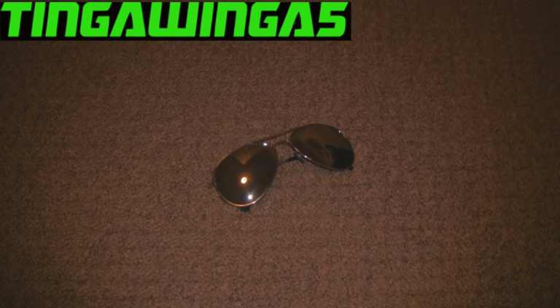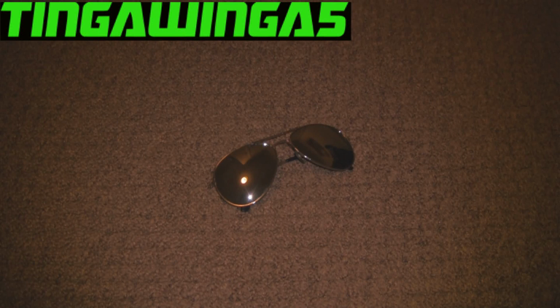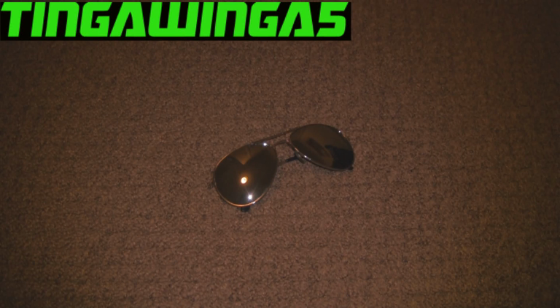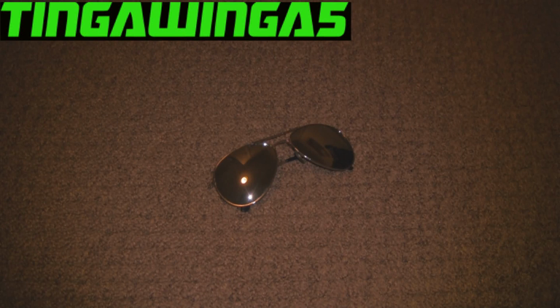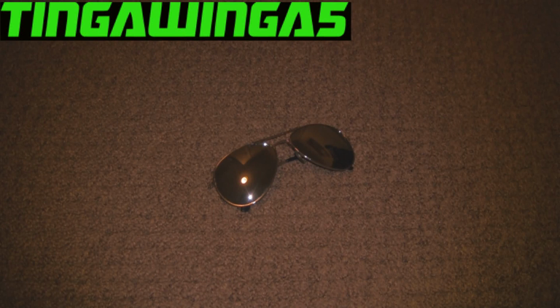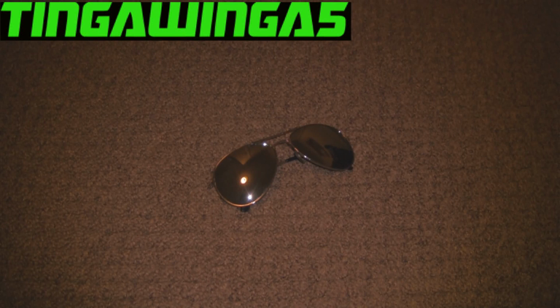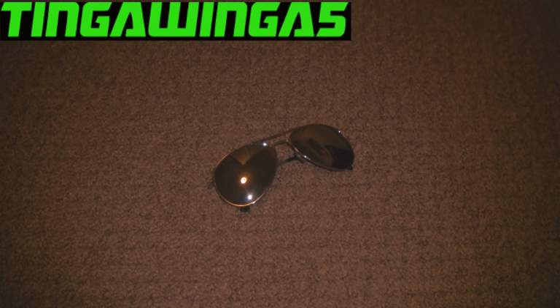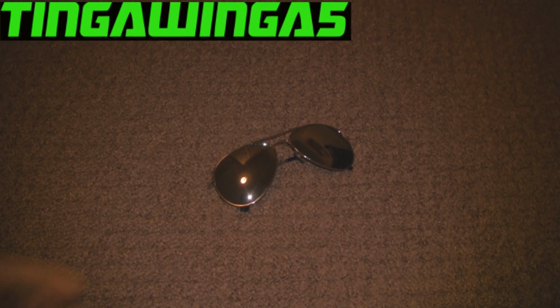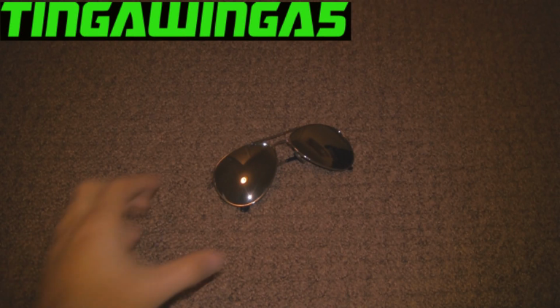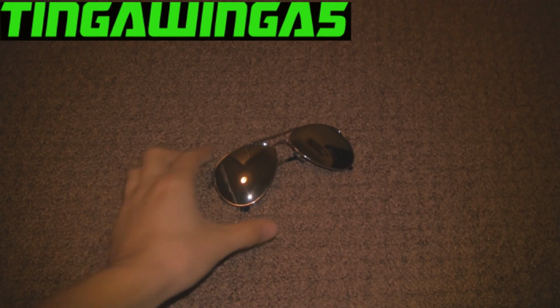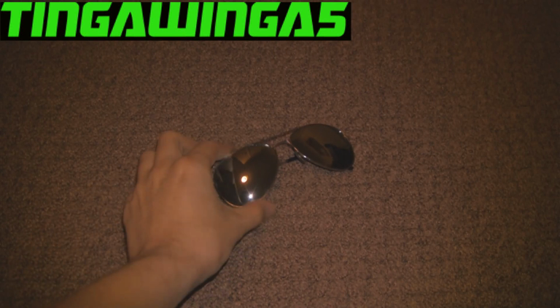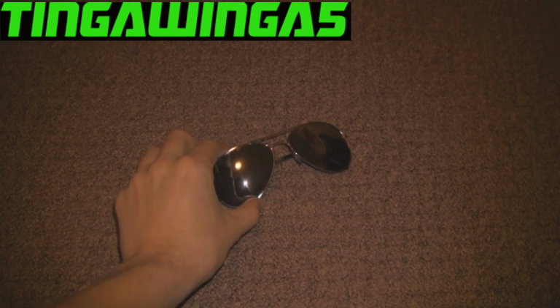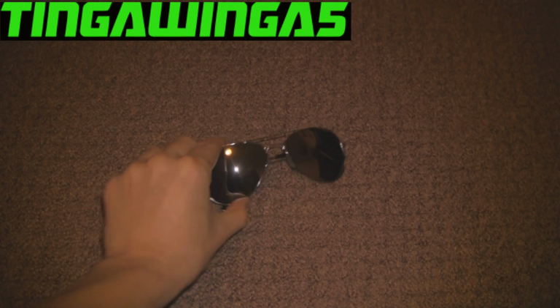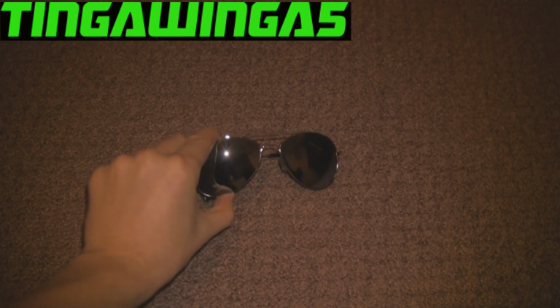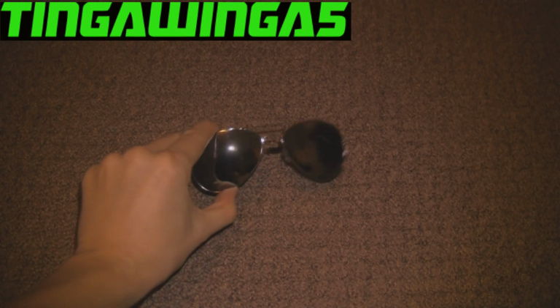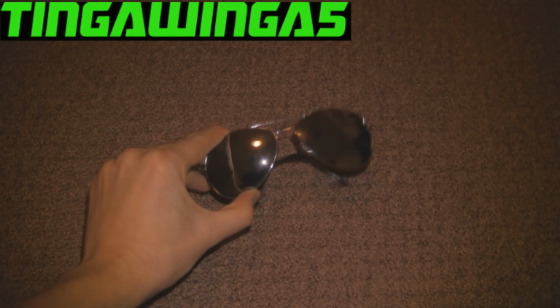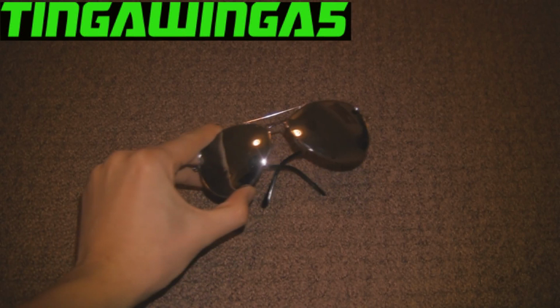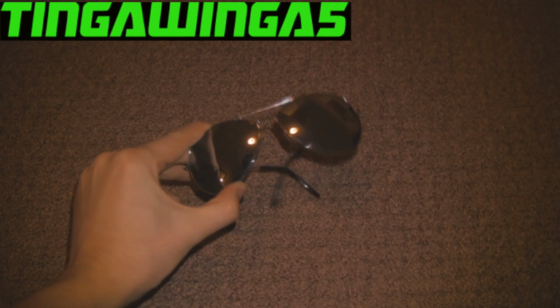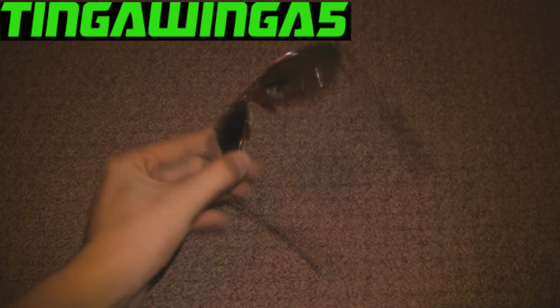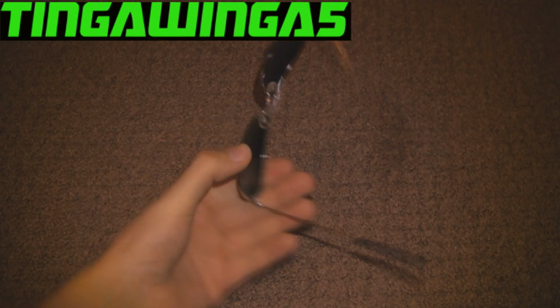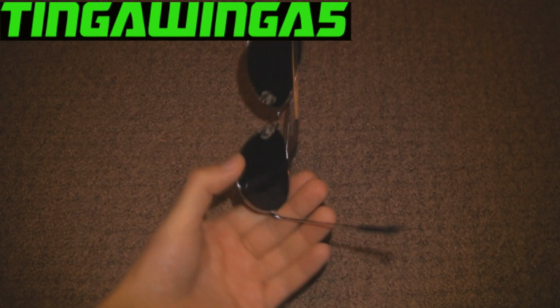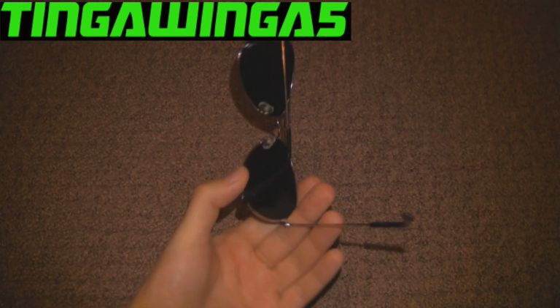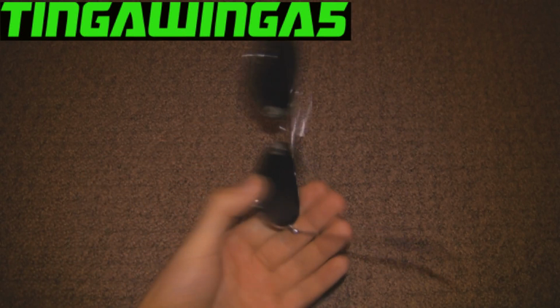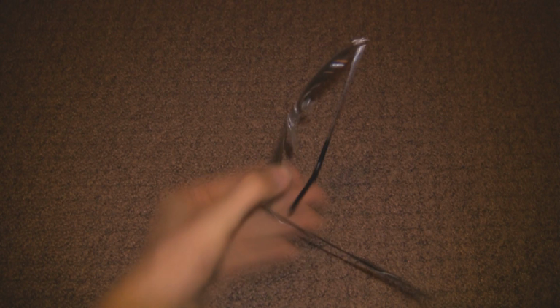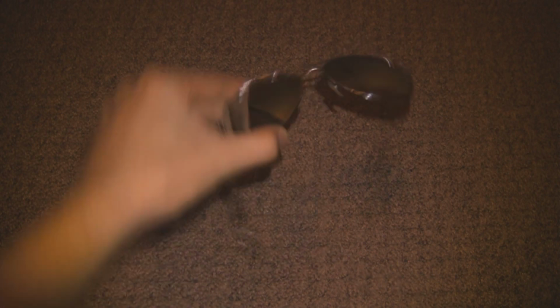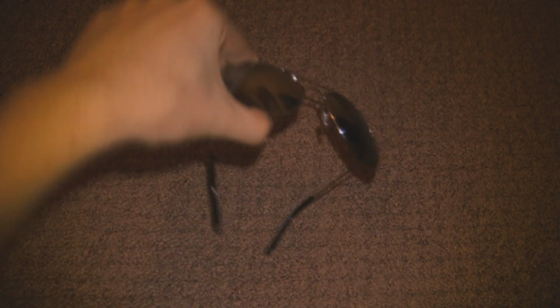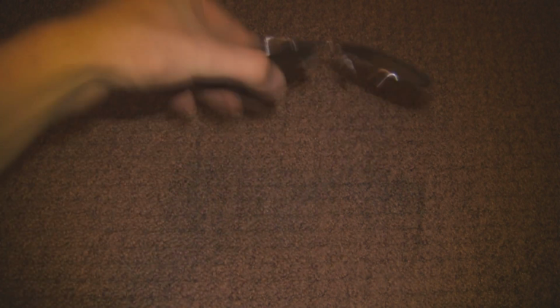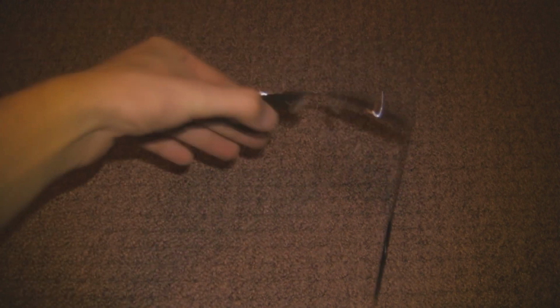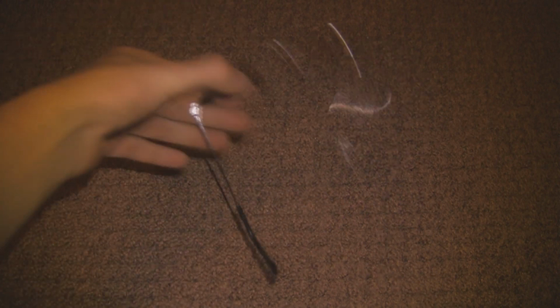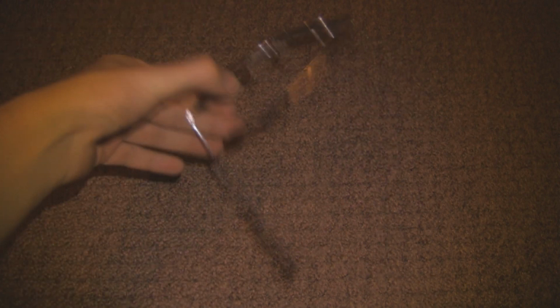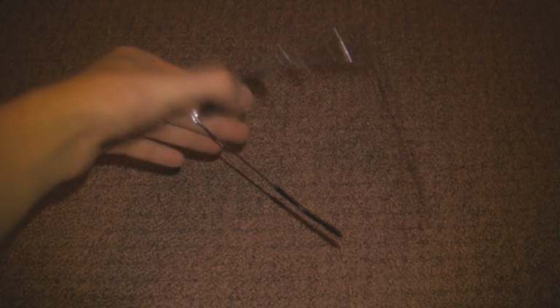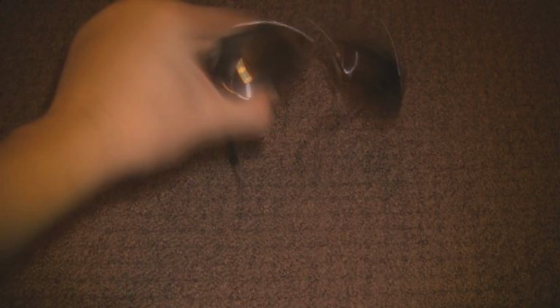Hello and welcome to my video. Today we're going to be looking at sunglasses. That's right, not lasers, sunglasses.